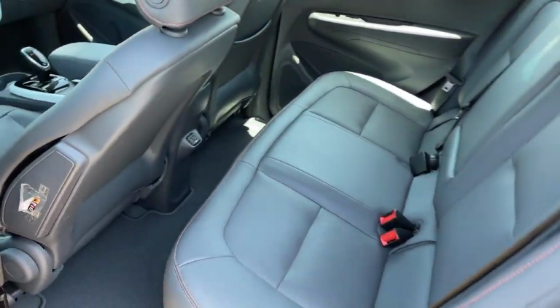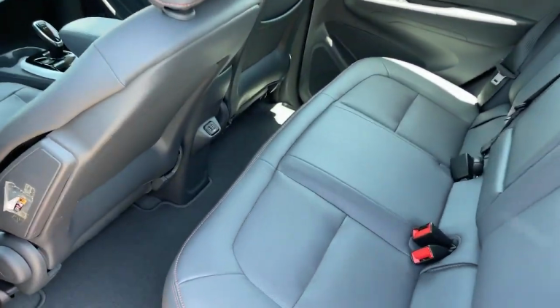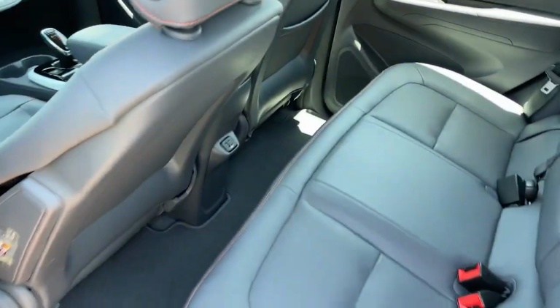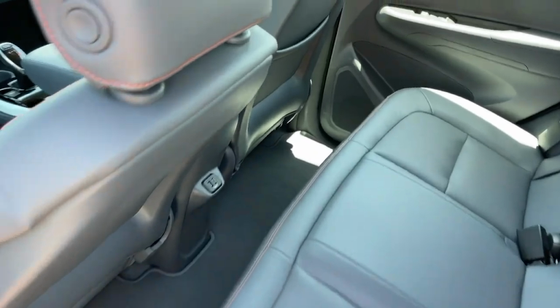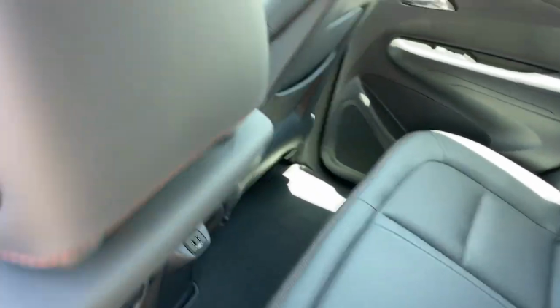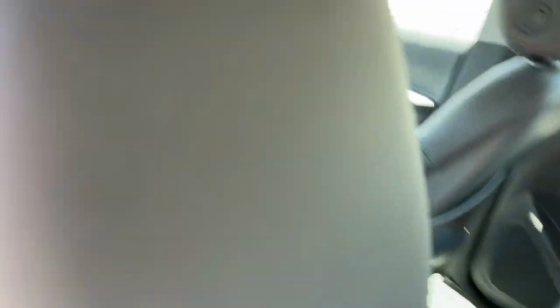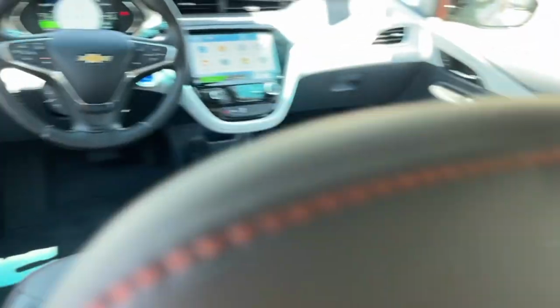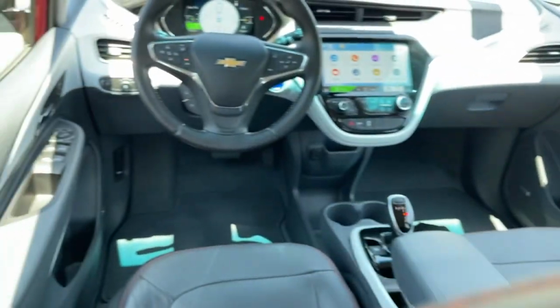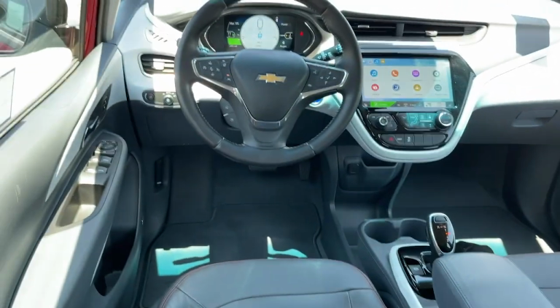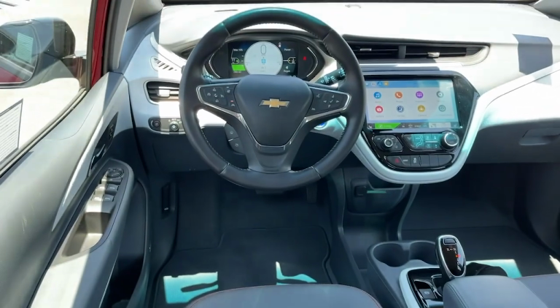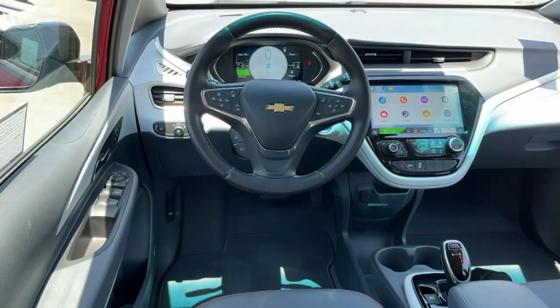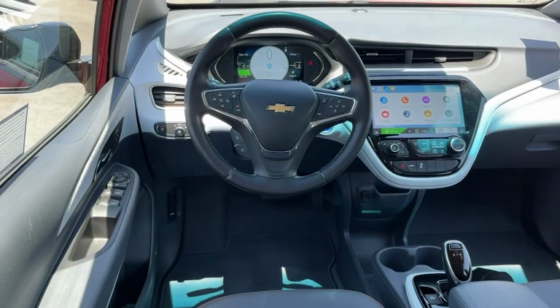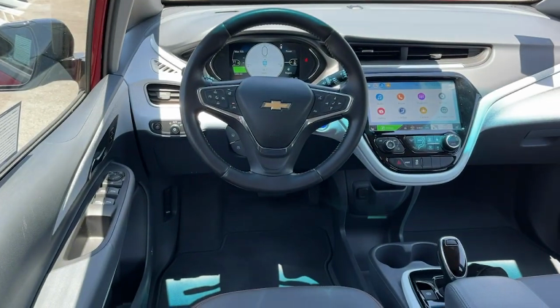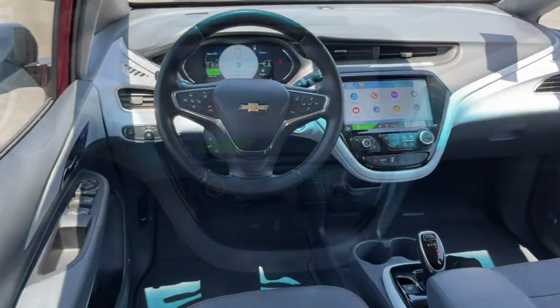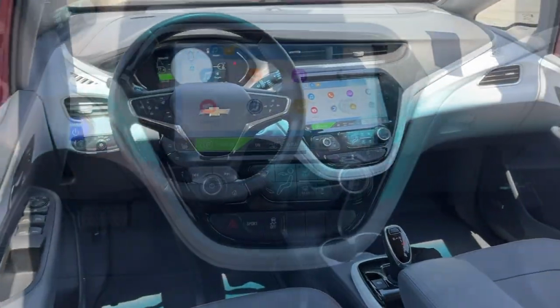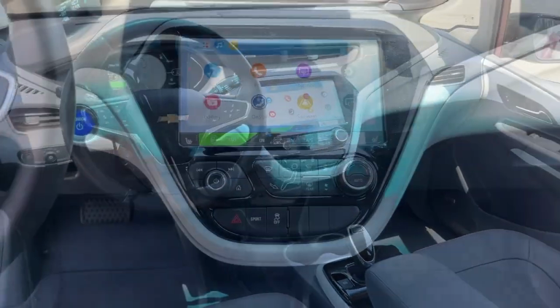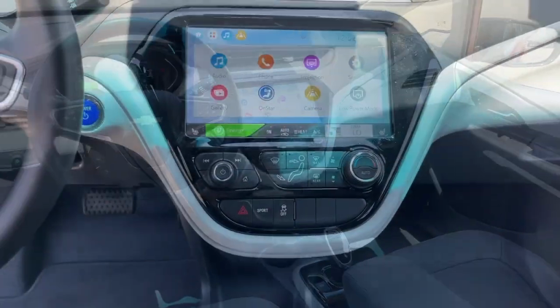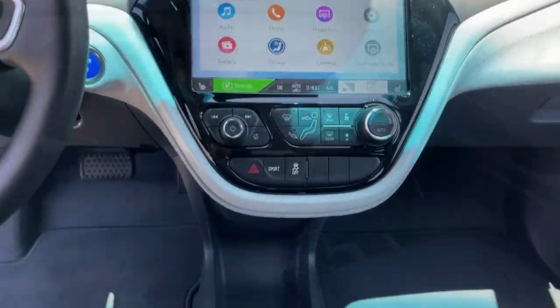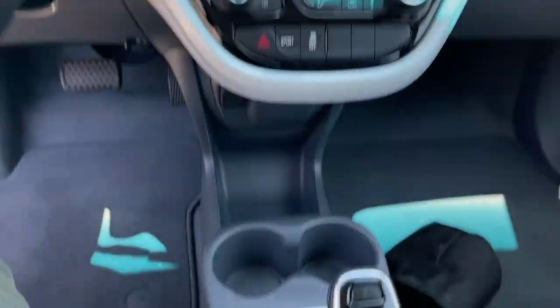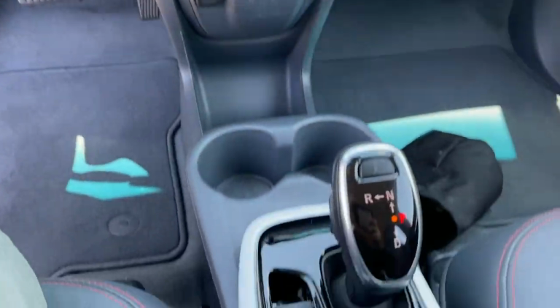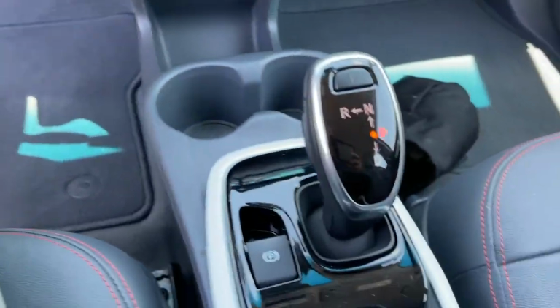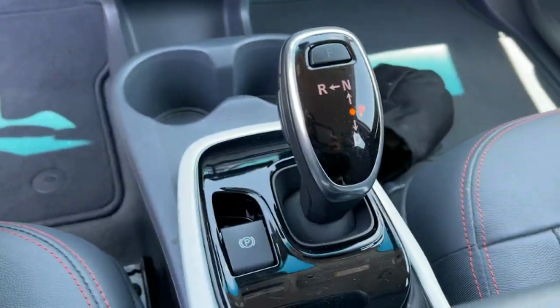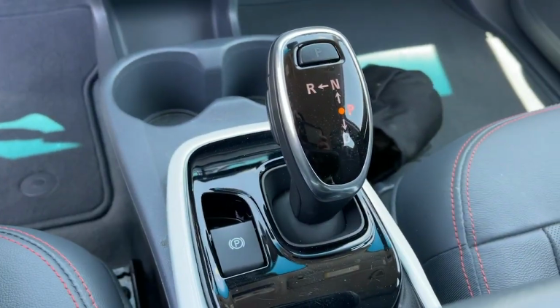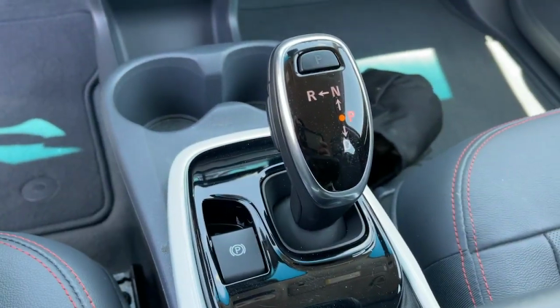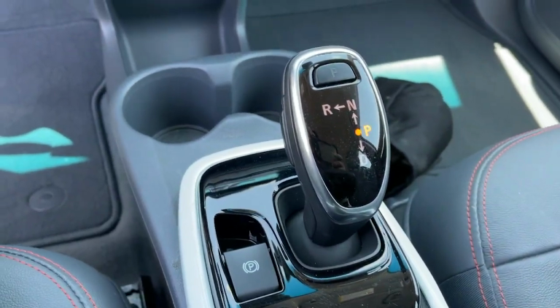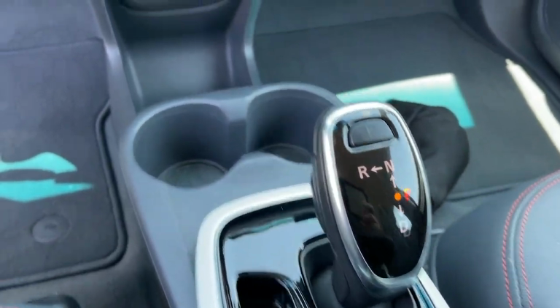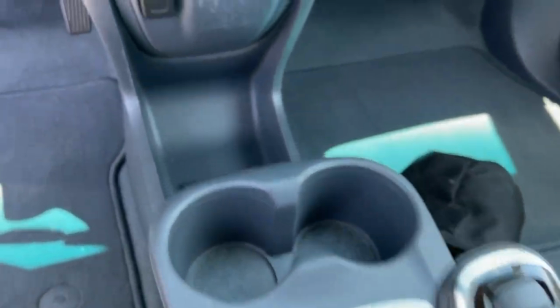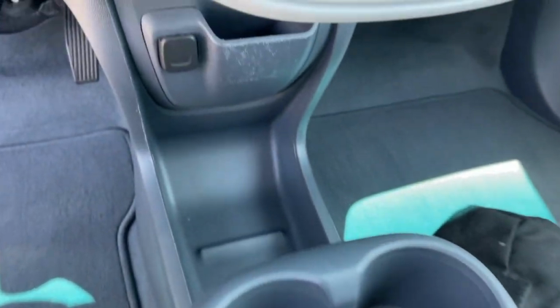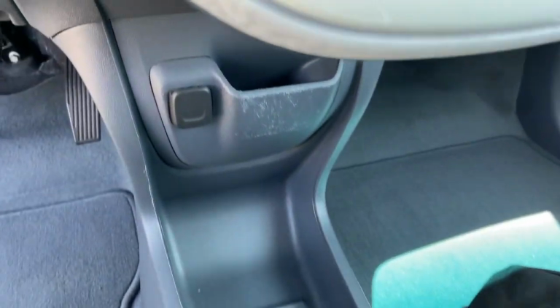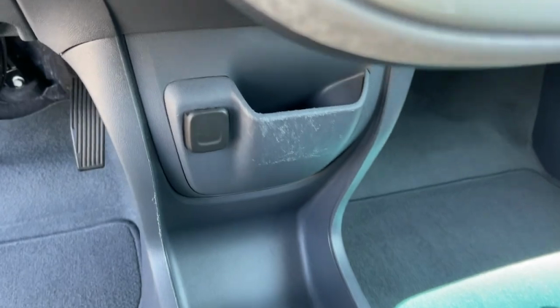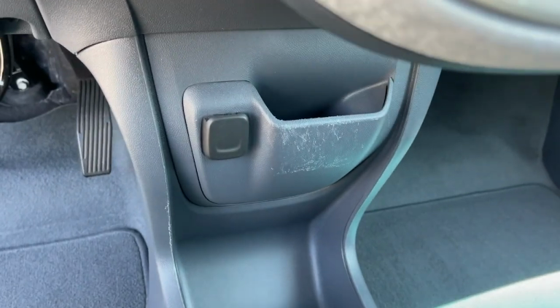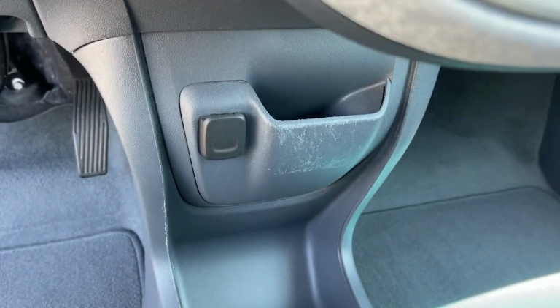The future is here. It's time to make the move to a fully electric car that's truly practical. Drive the Bolt EV.